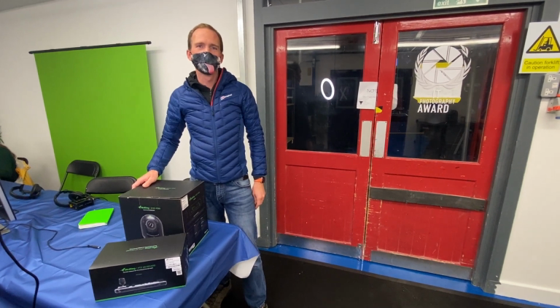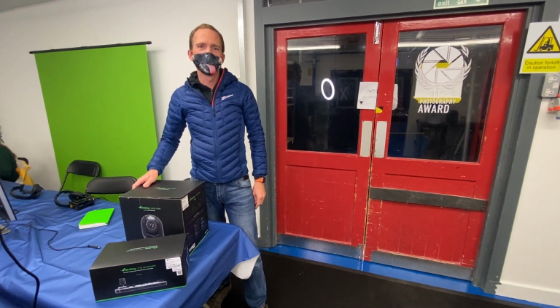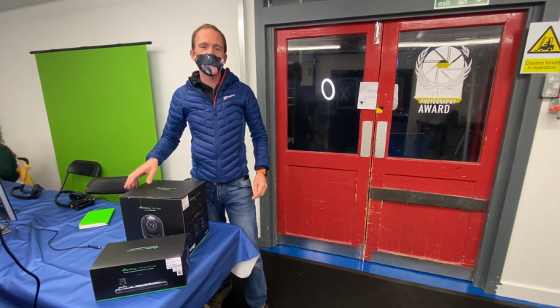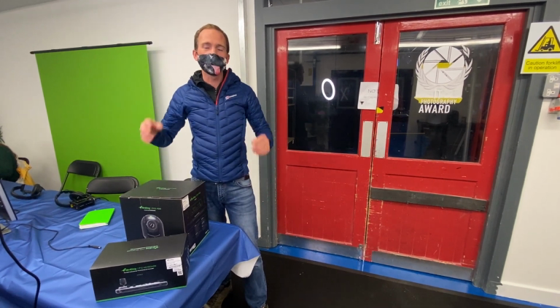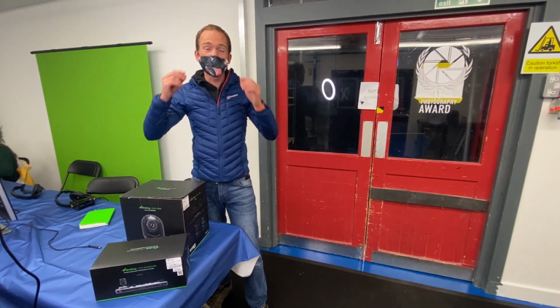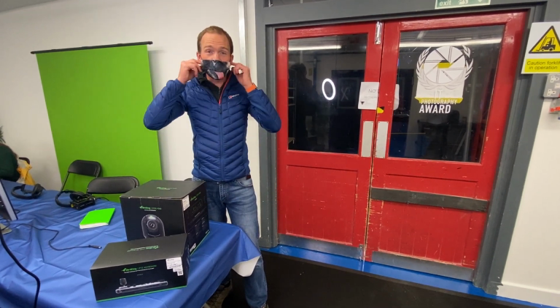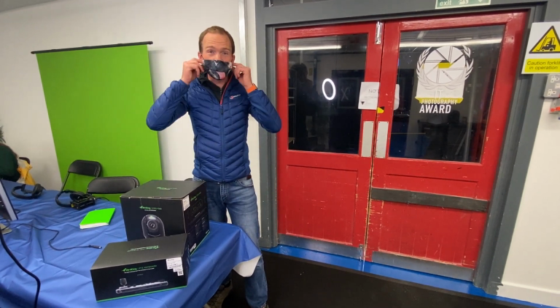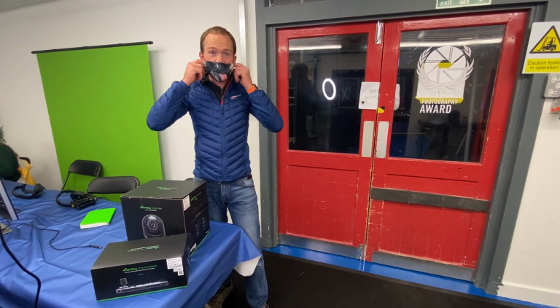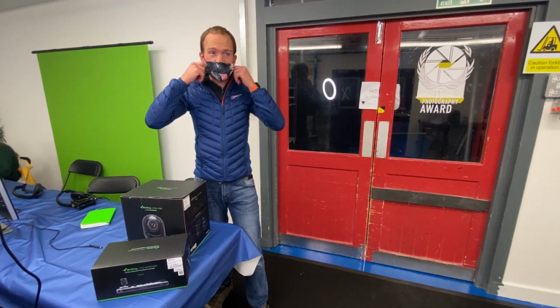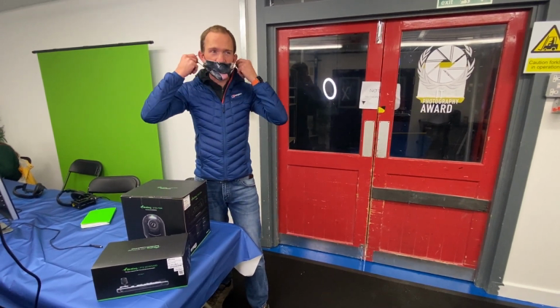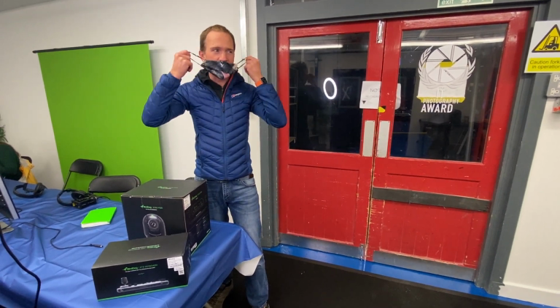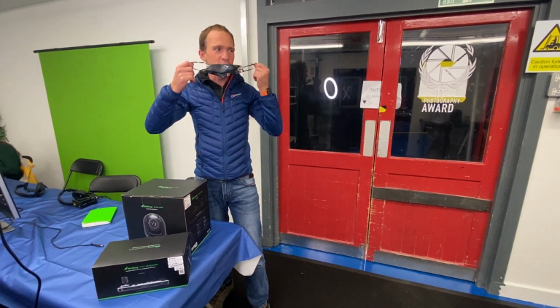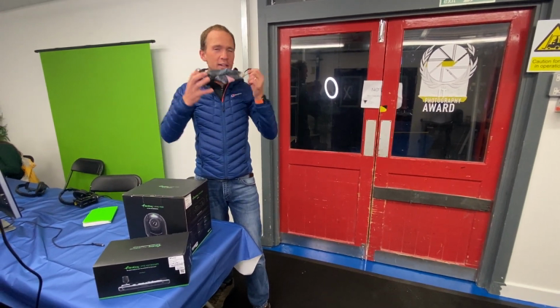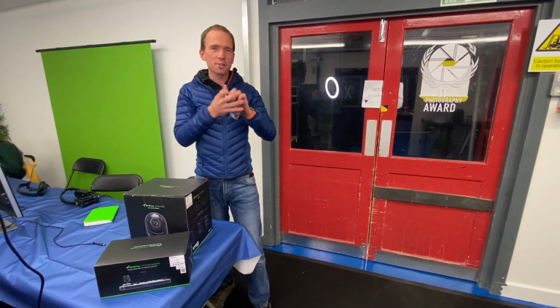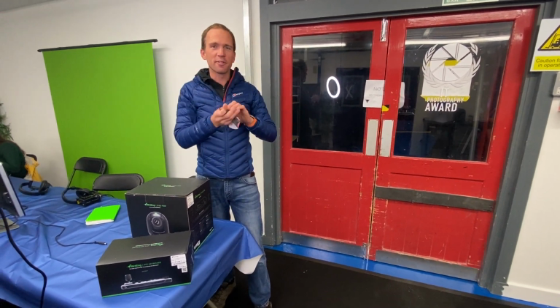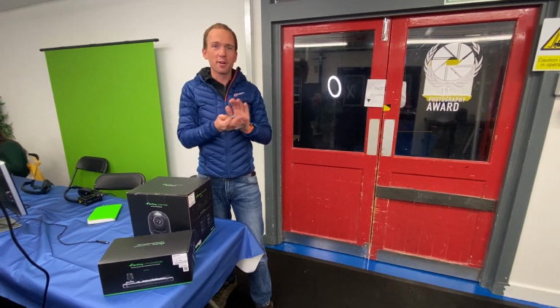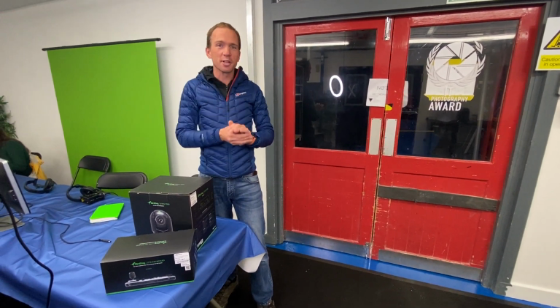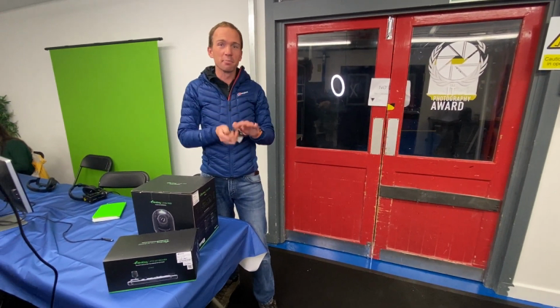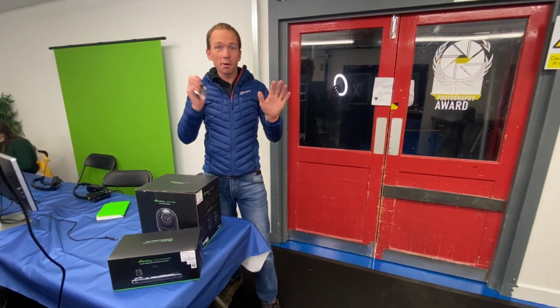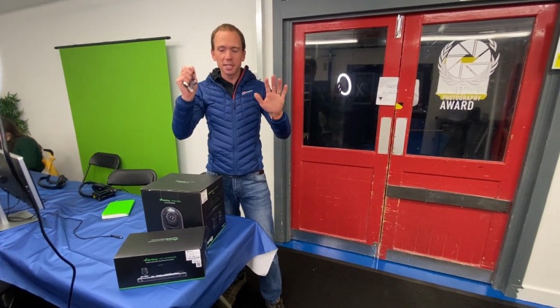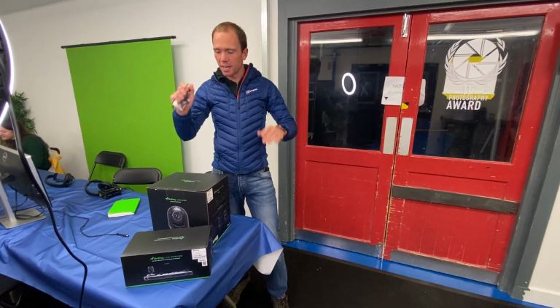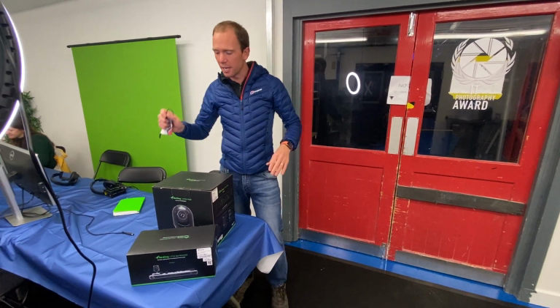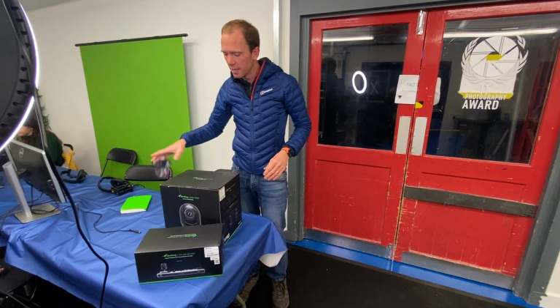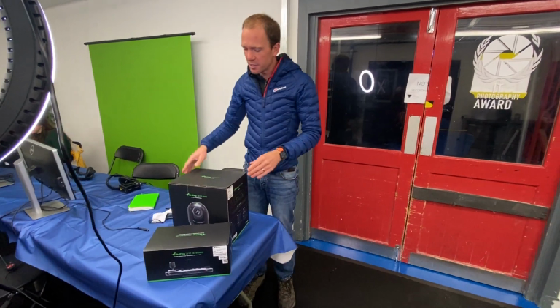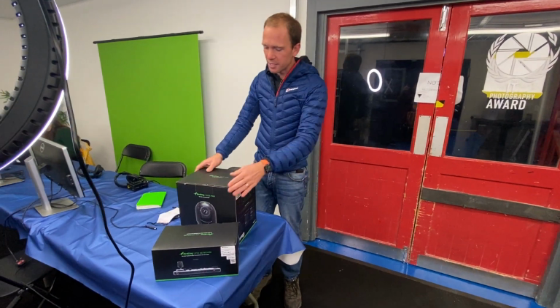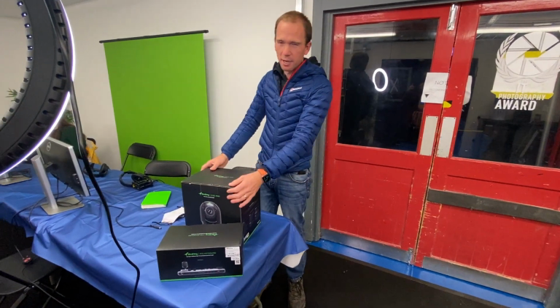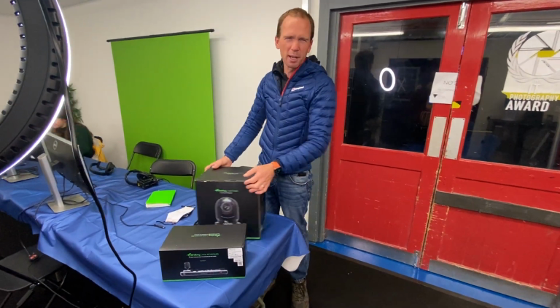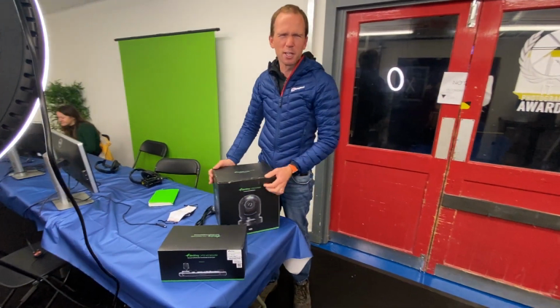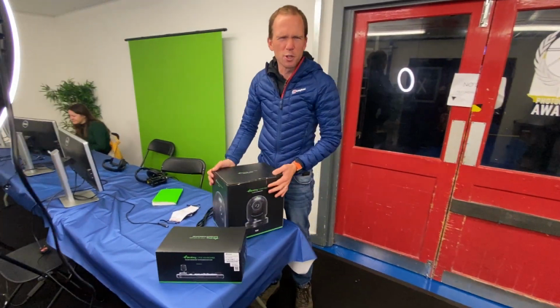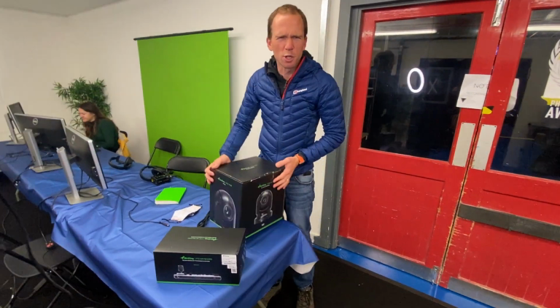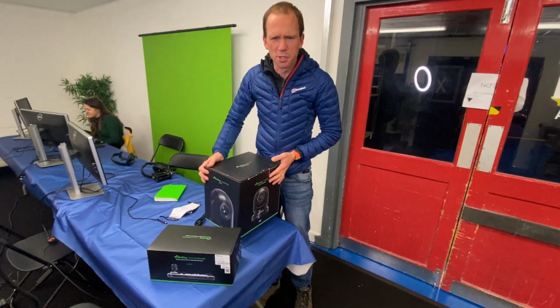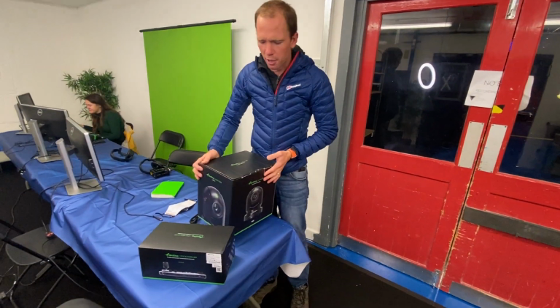Hi, I'm Johnny from Pitch and I'm going to do my first unboxing today, seeing that I'm like a YouTube star.